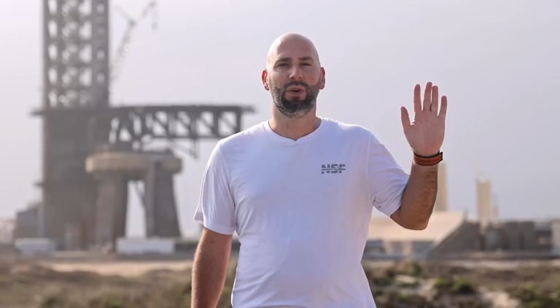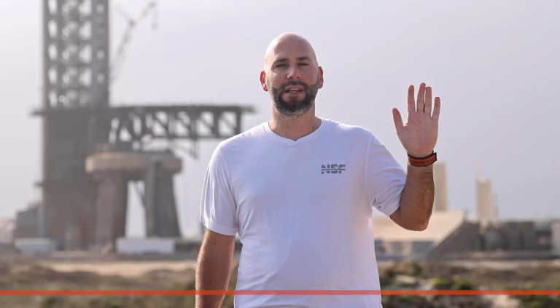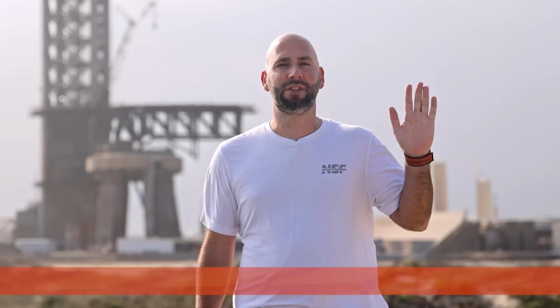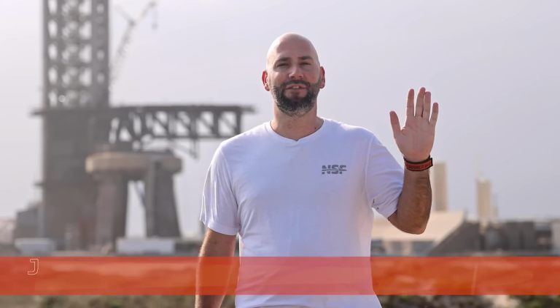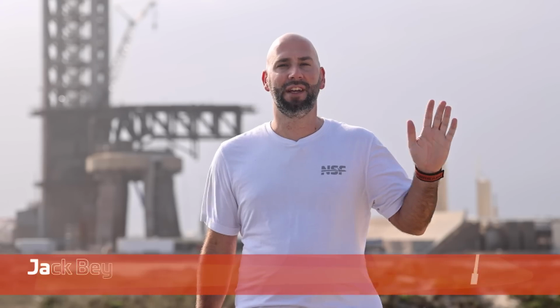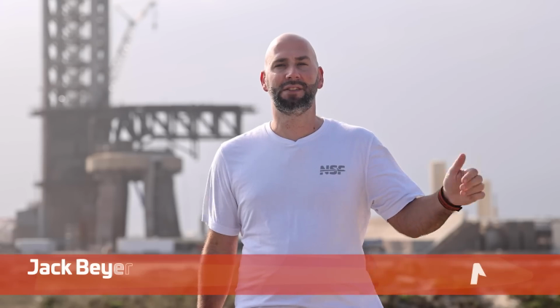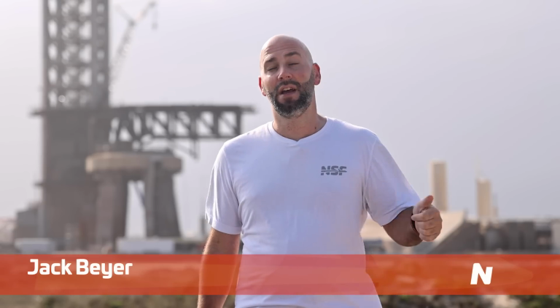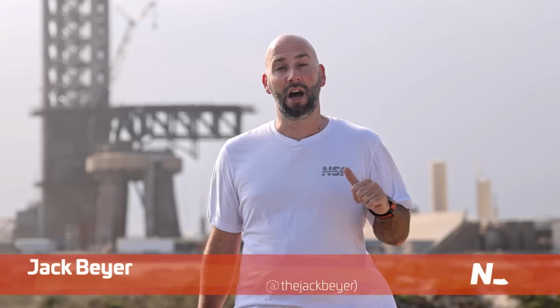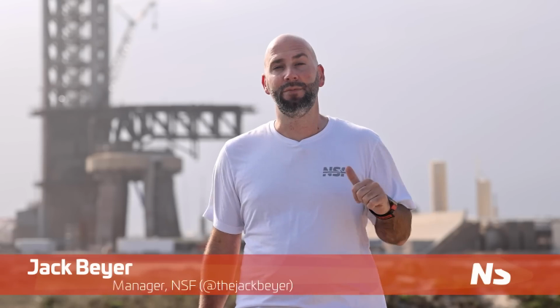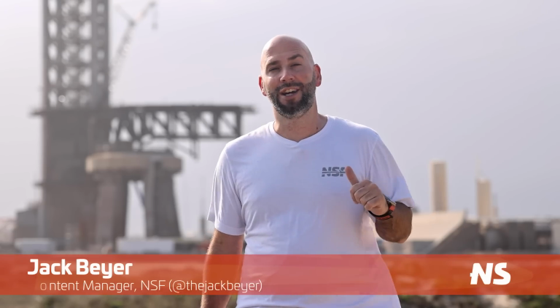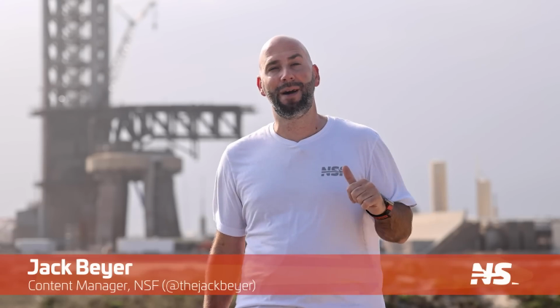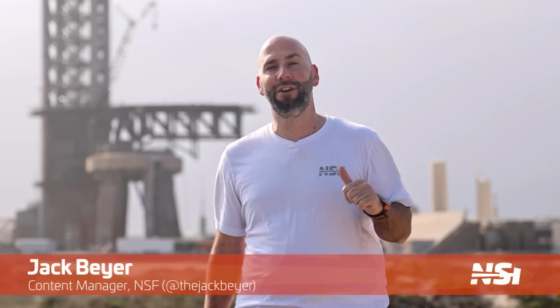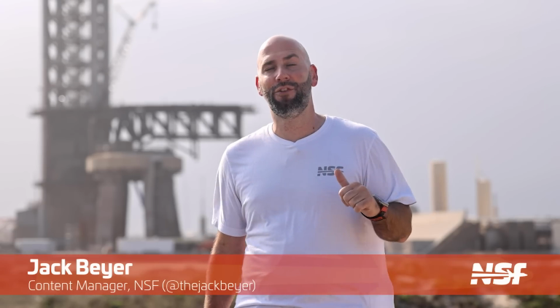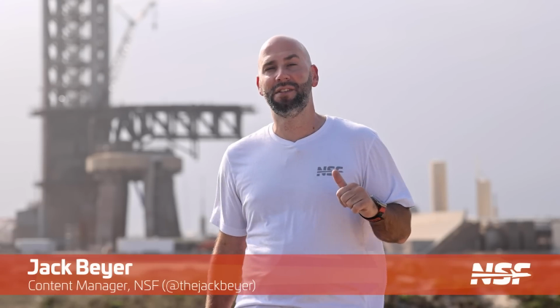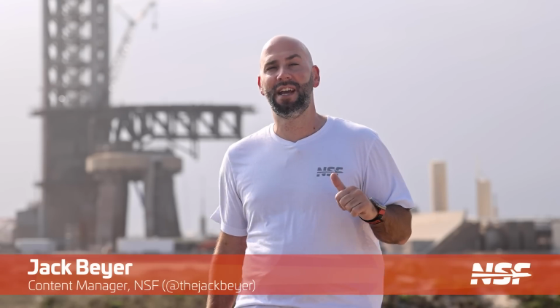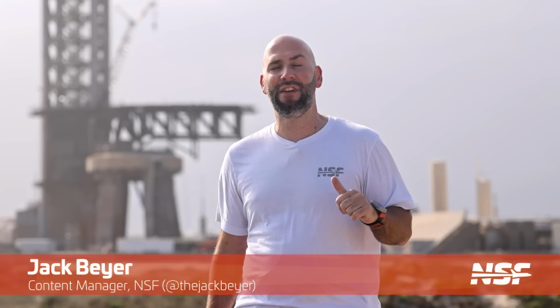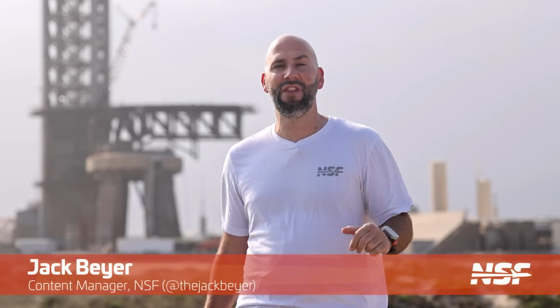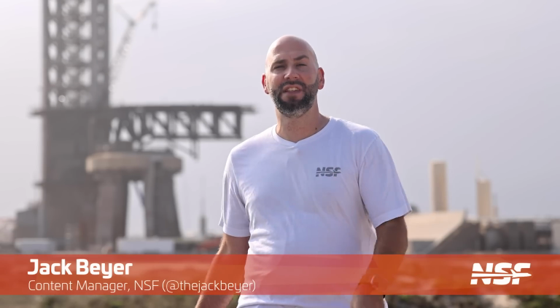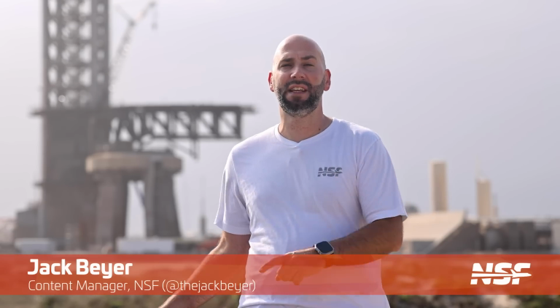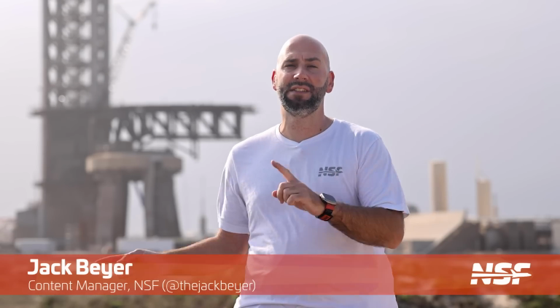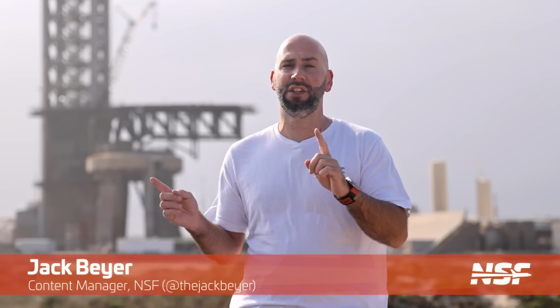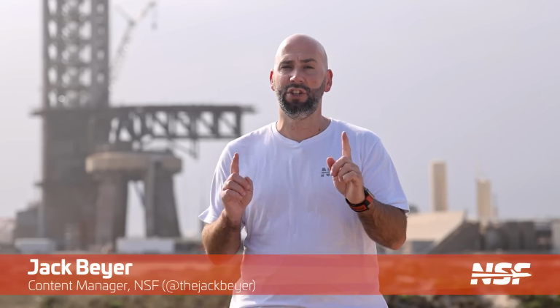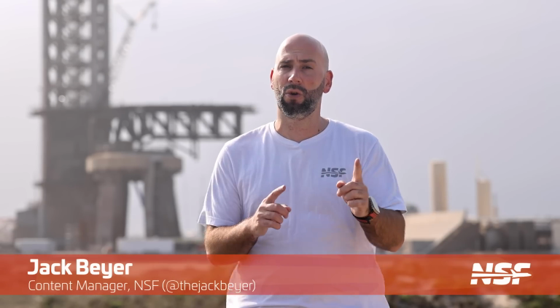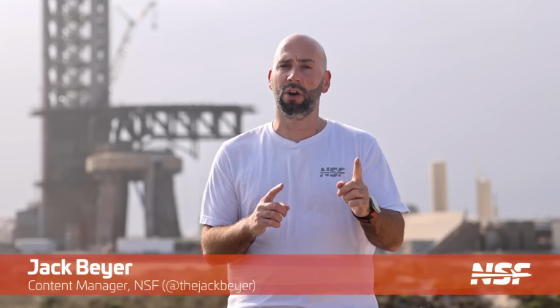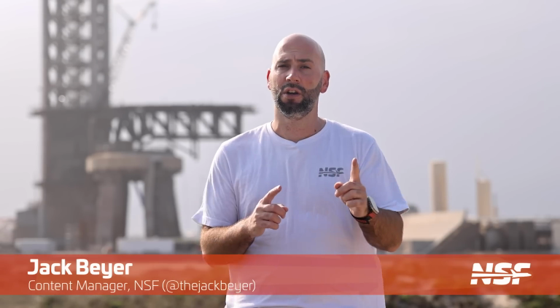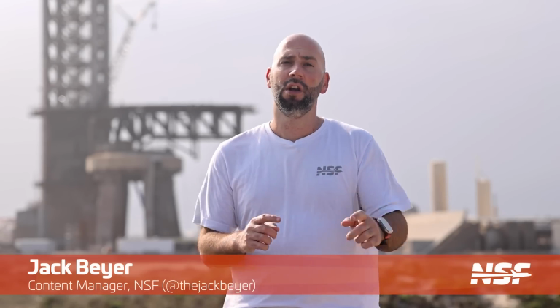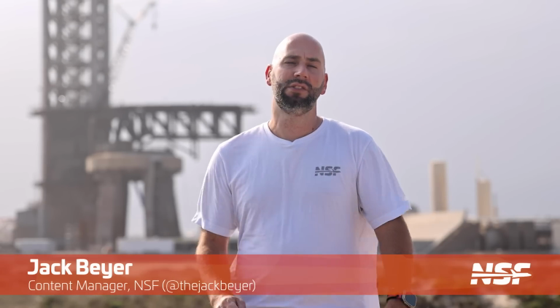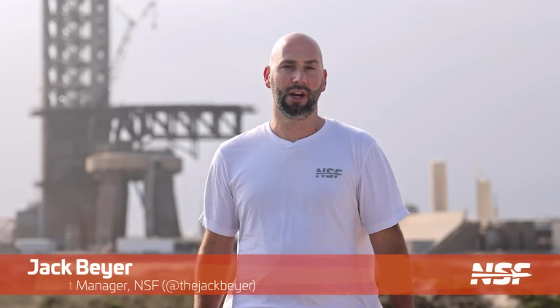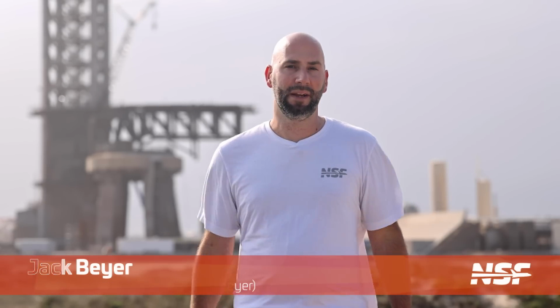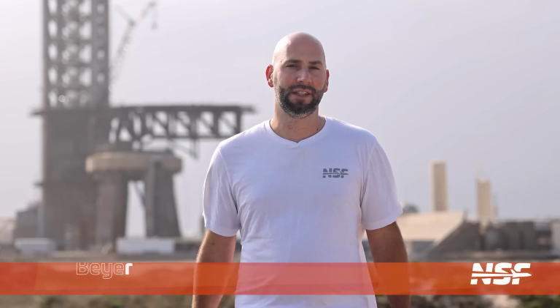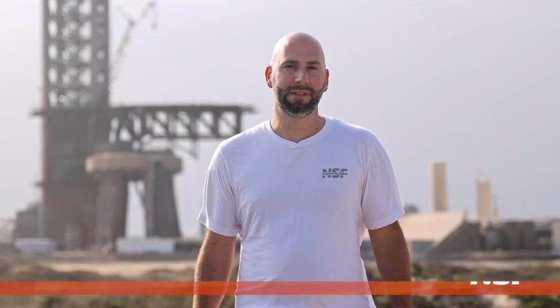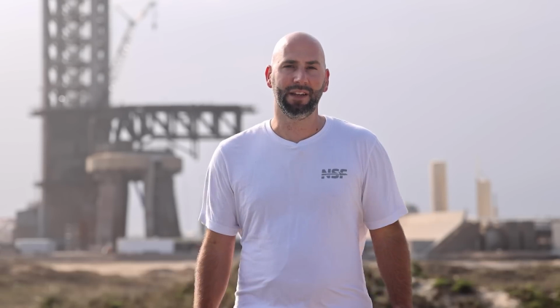What's up Star fans? I'm Jack Beyer for NSF and this is your Starbase update.